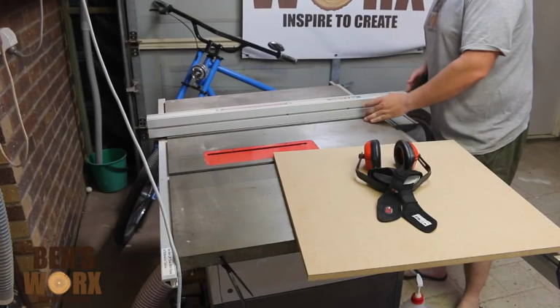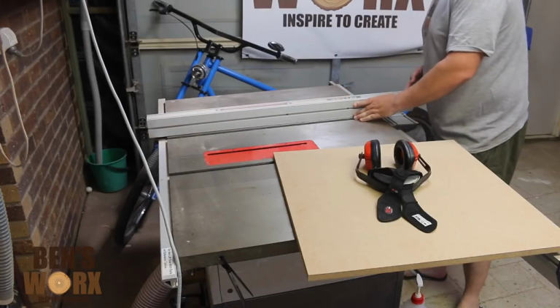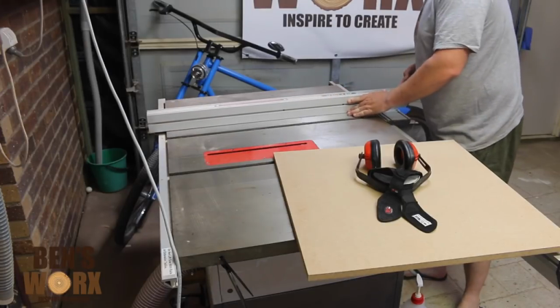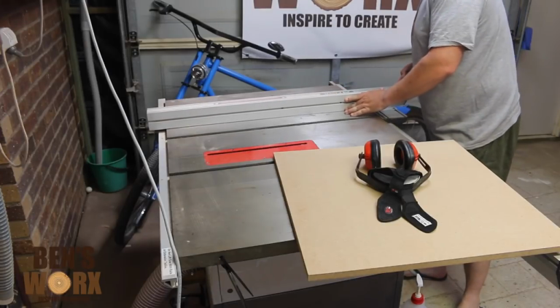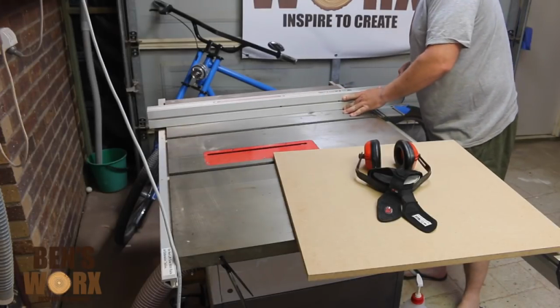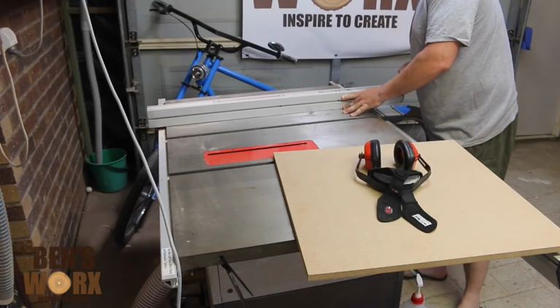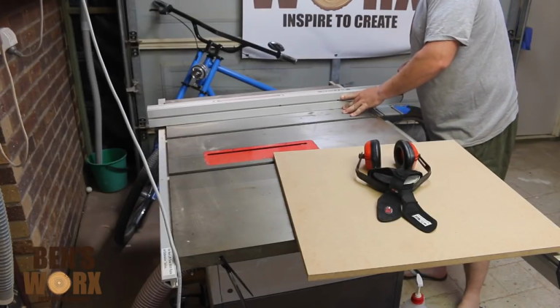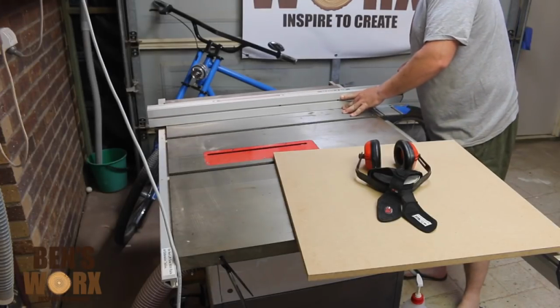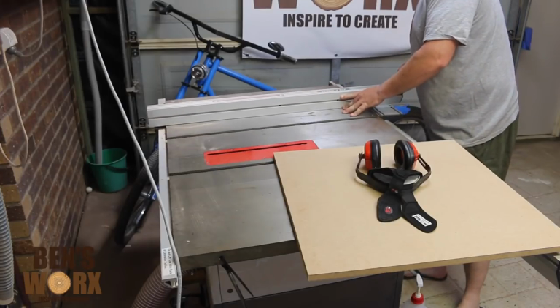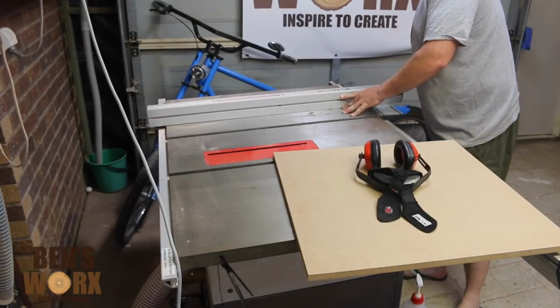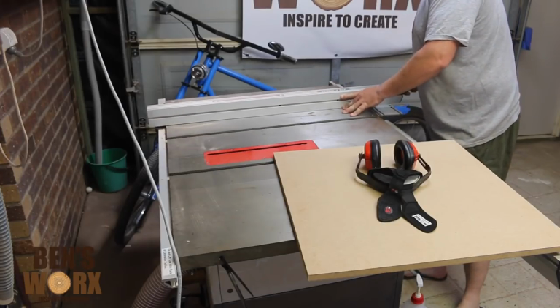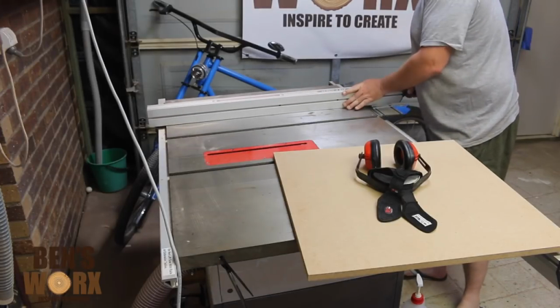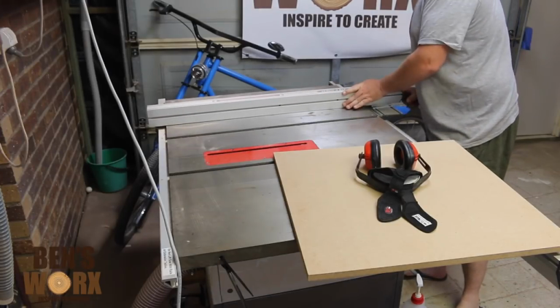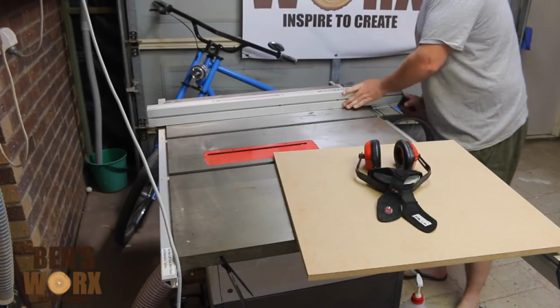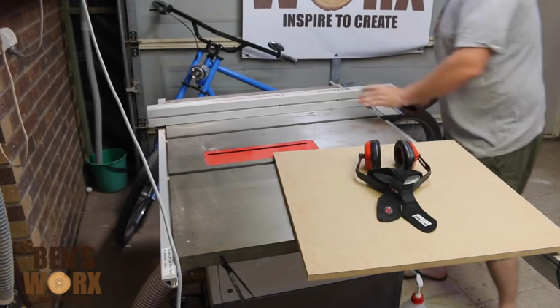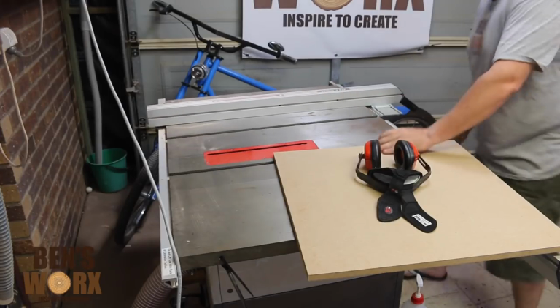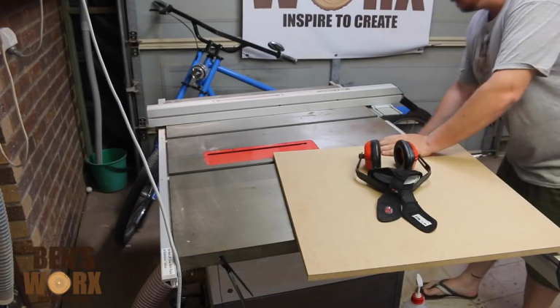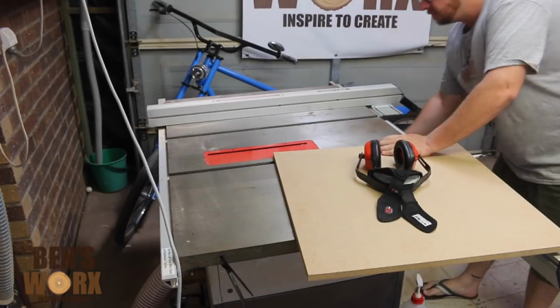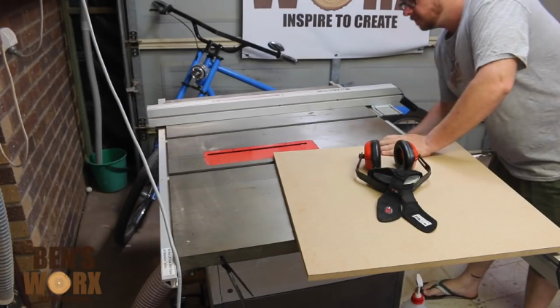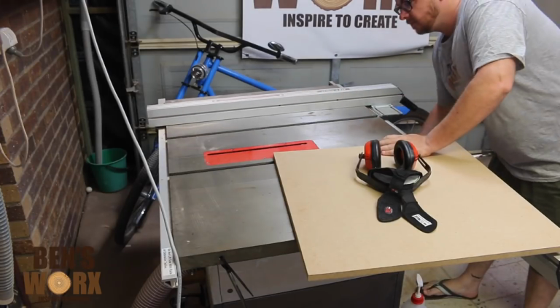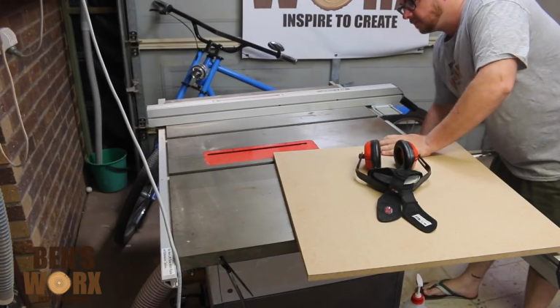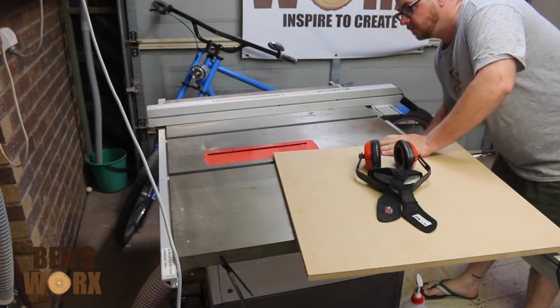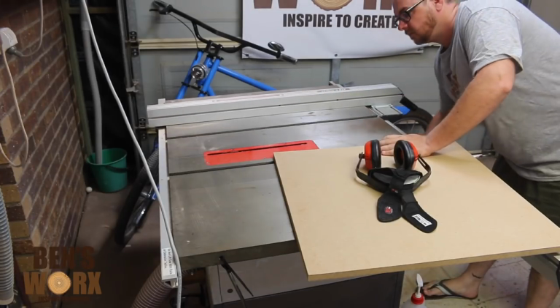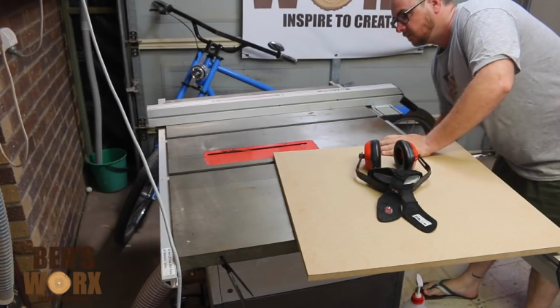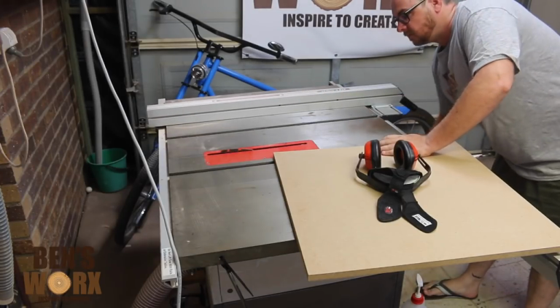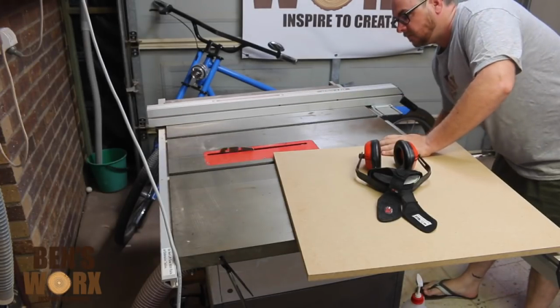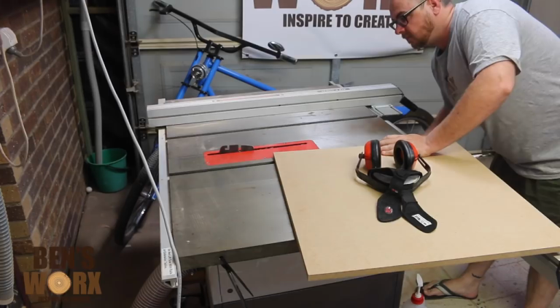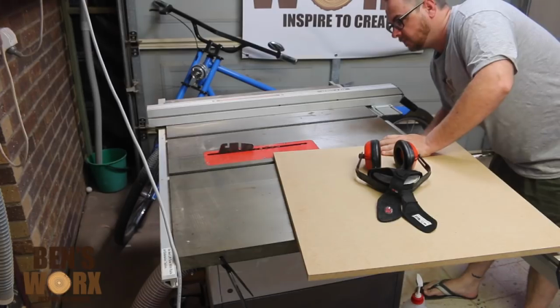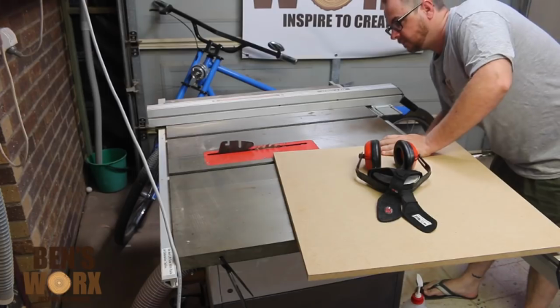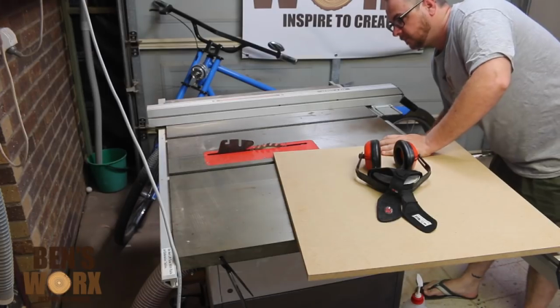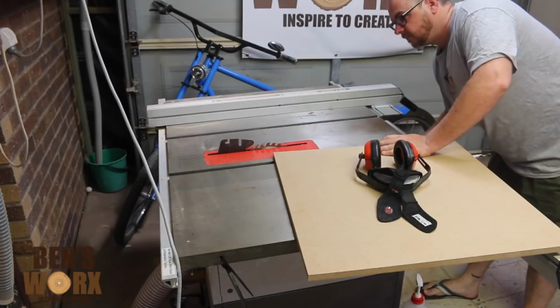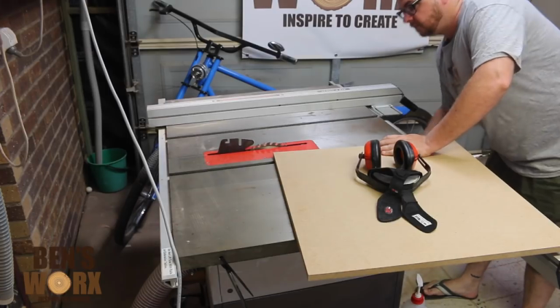G'day guys and welcome to Ben's Works. On this week's episode I'll be making a flat earth side table.